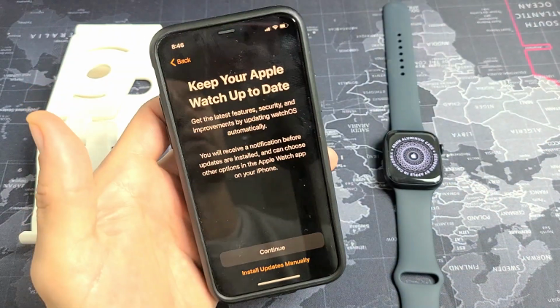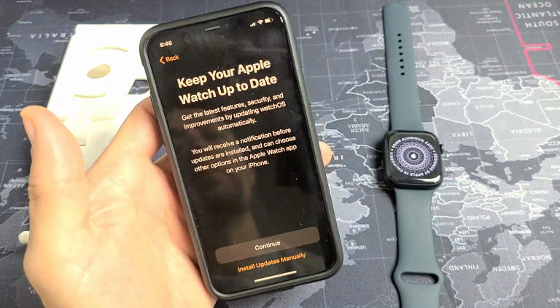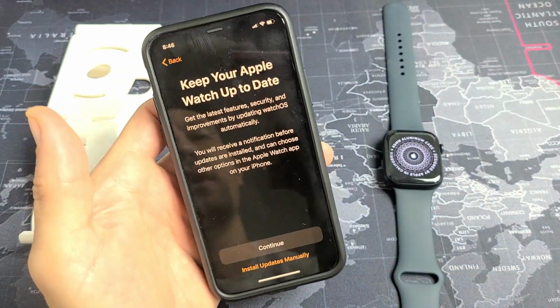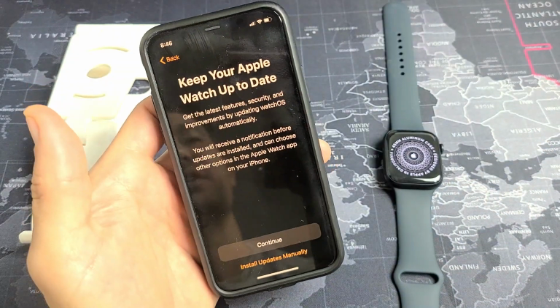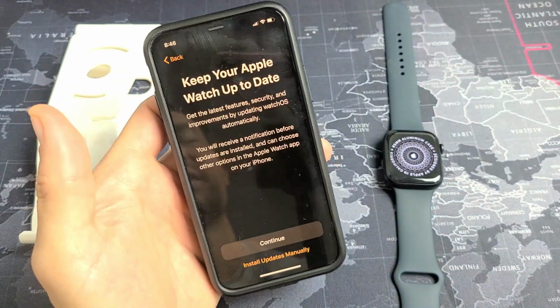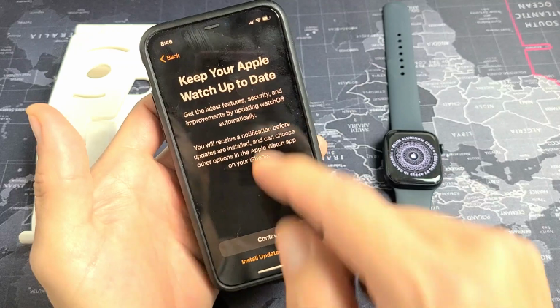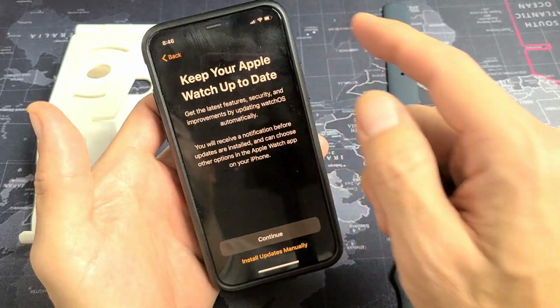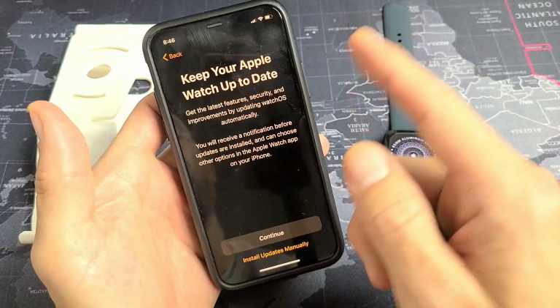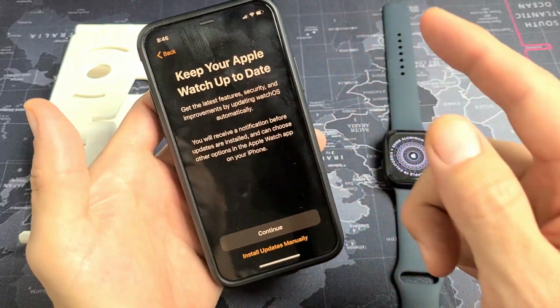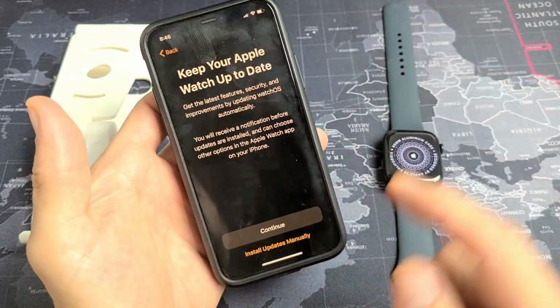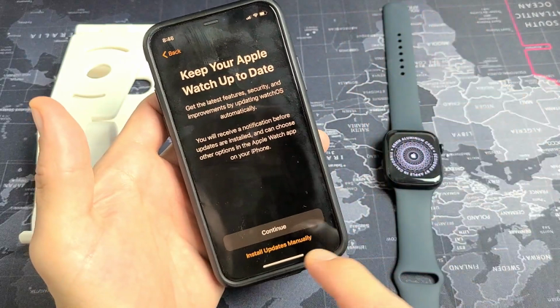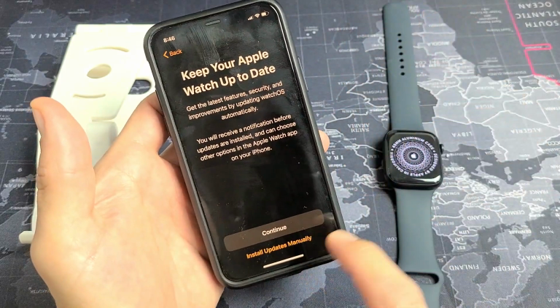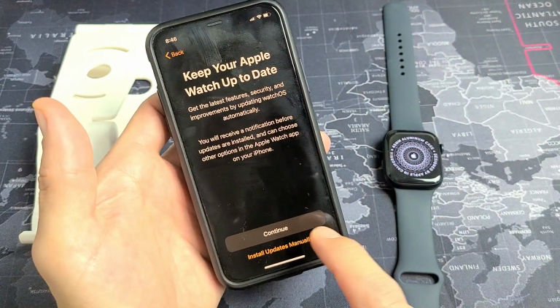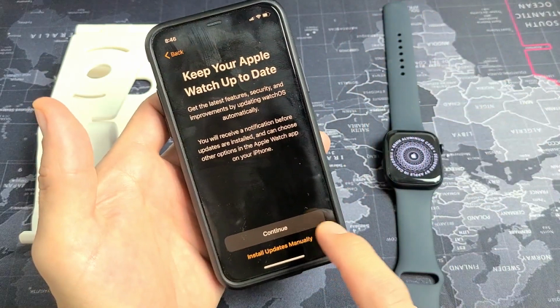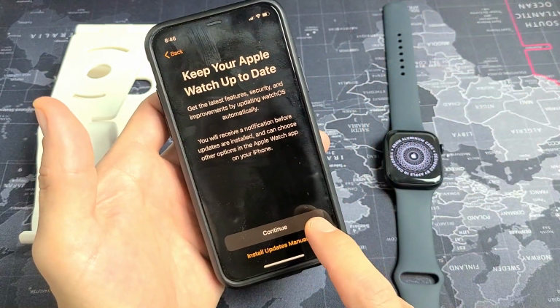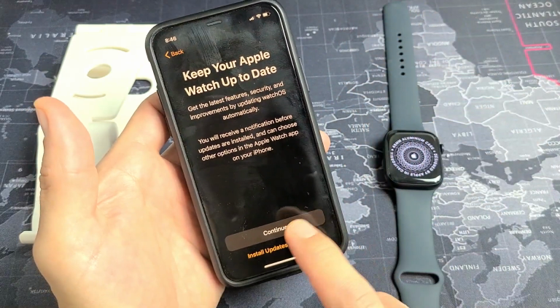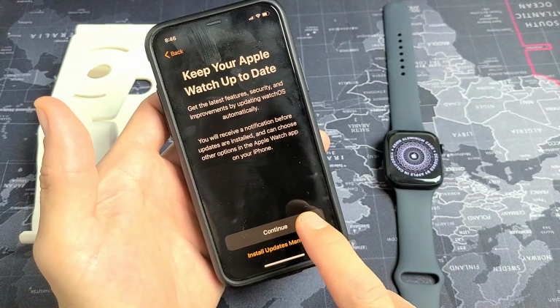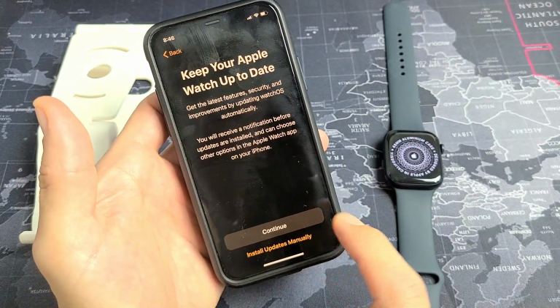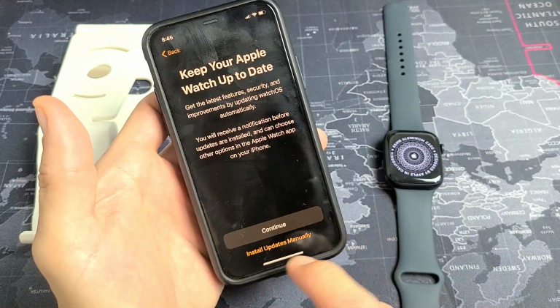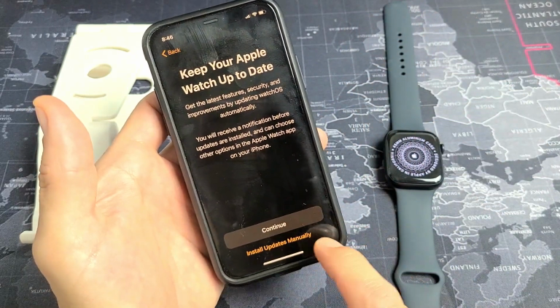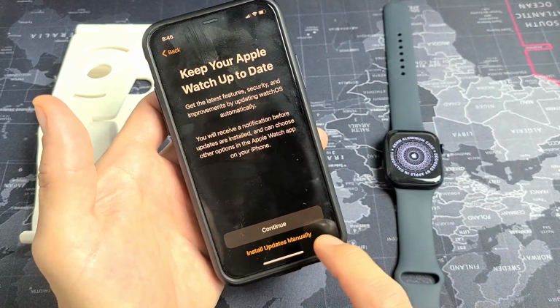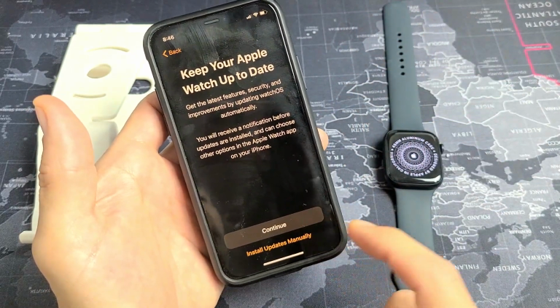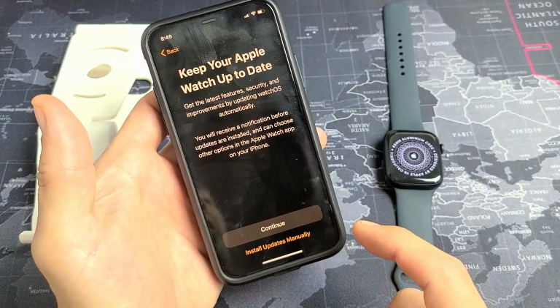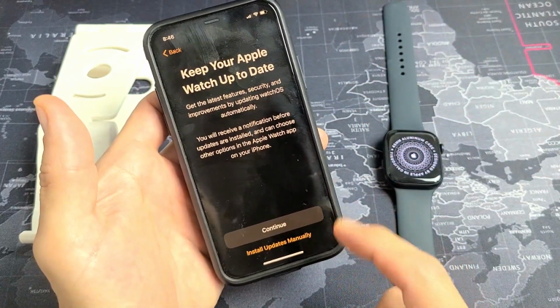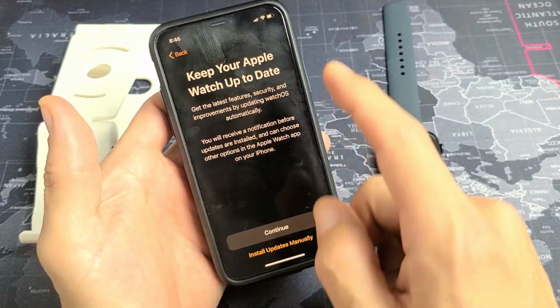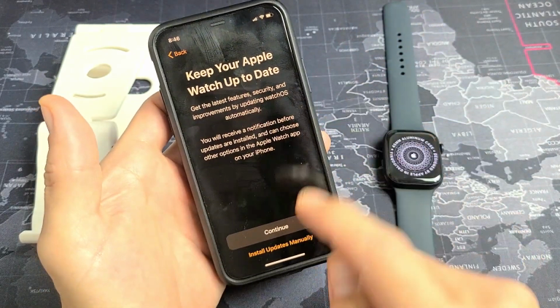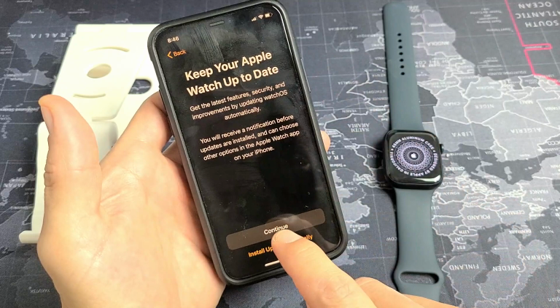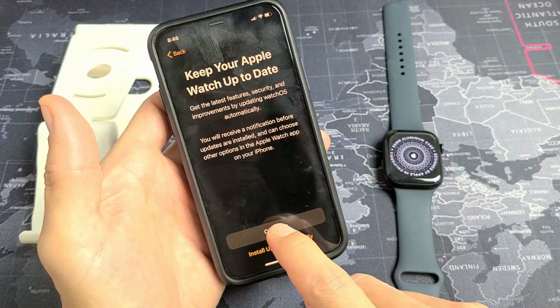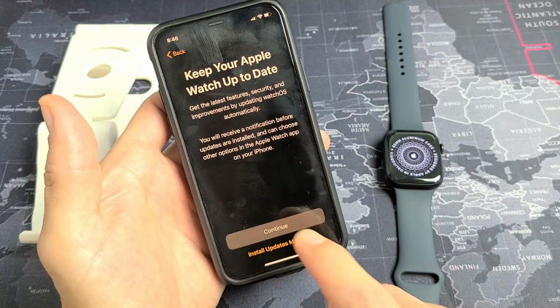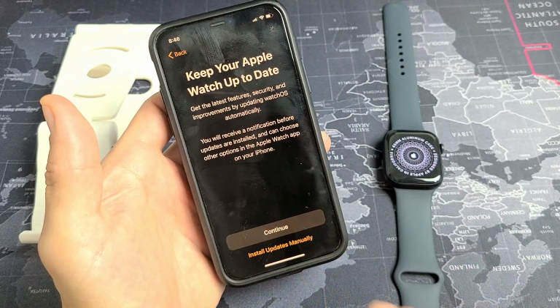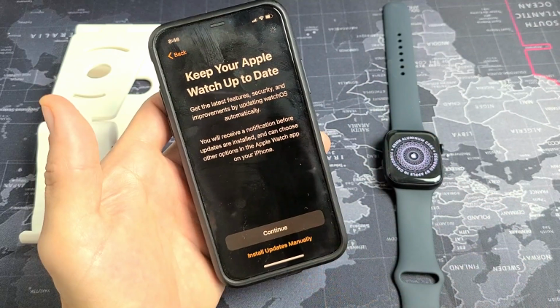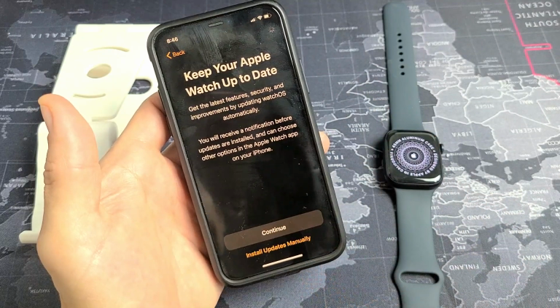Keep your Apple Watch up to date. You can tap Continue to enable automatic updates or install updates manually. I'm fine with going with Continue here.